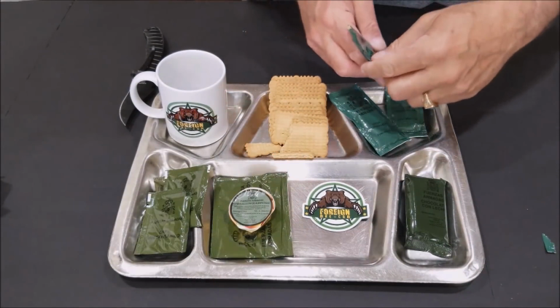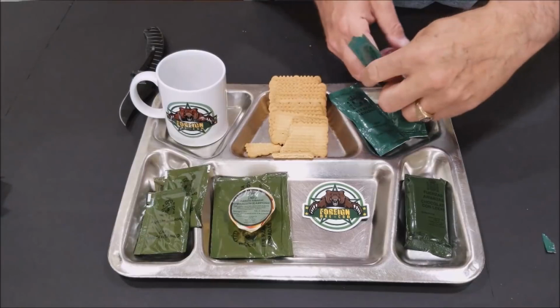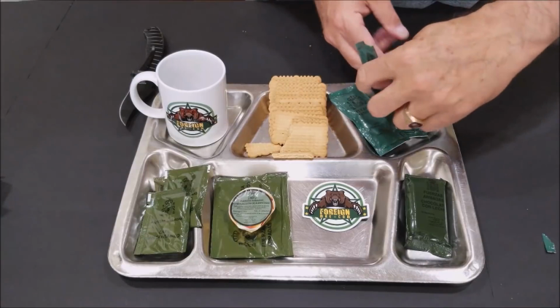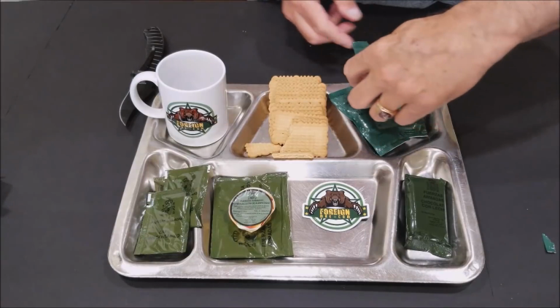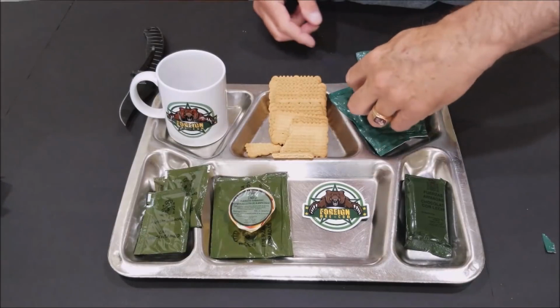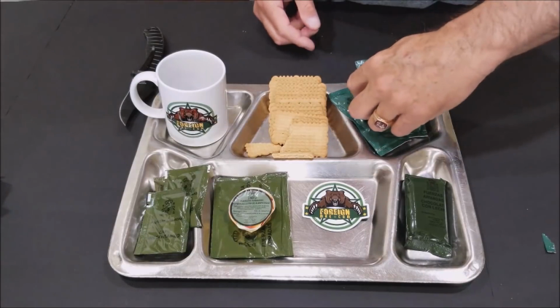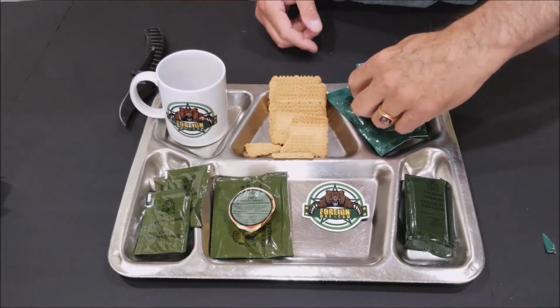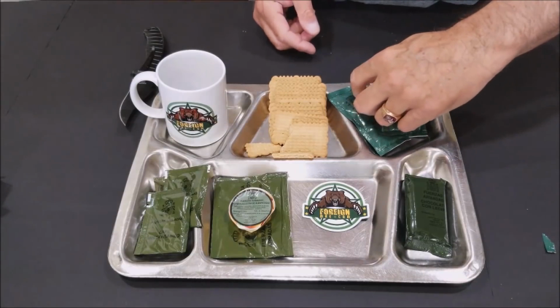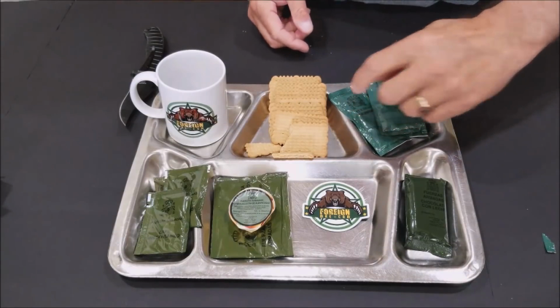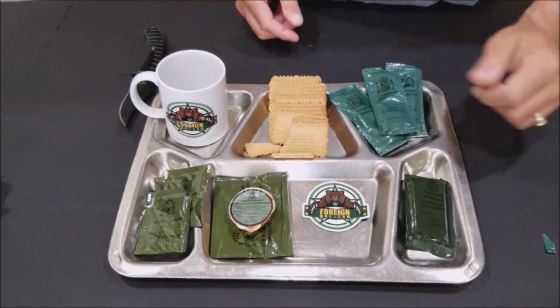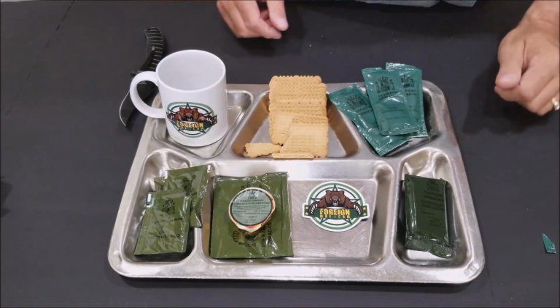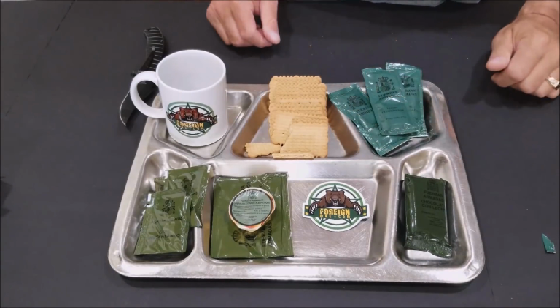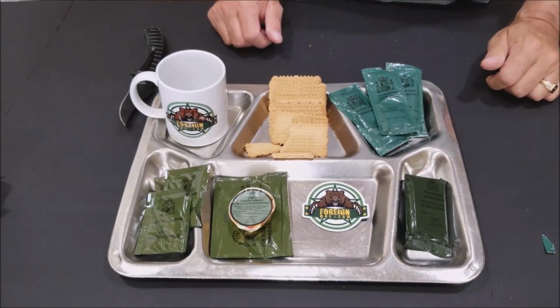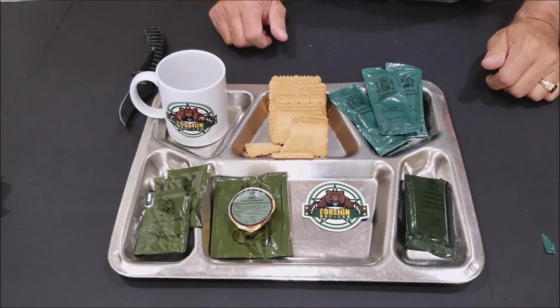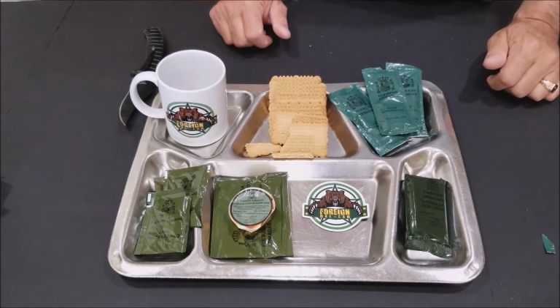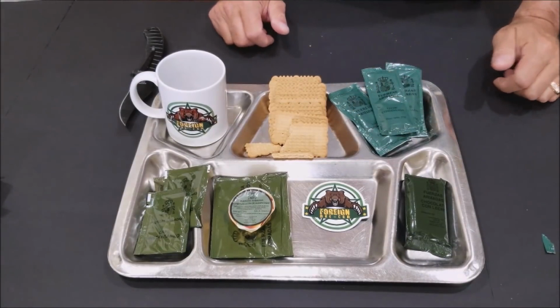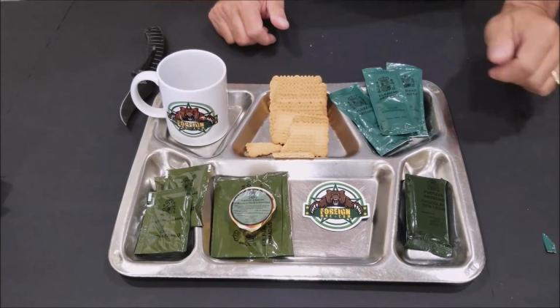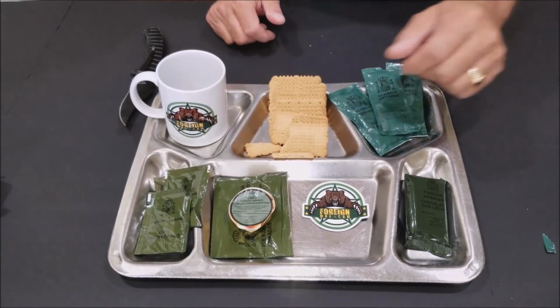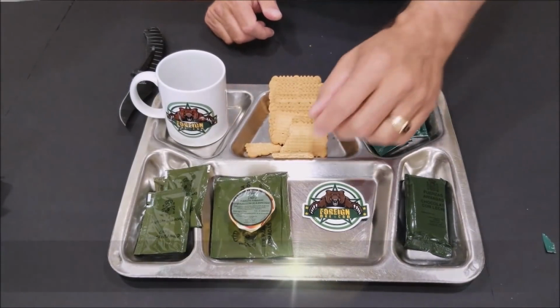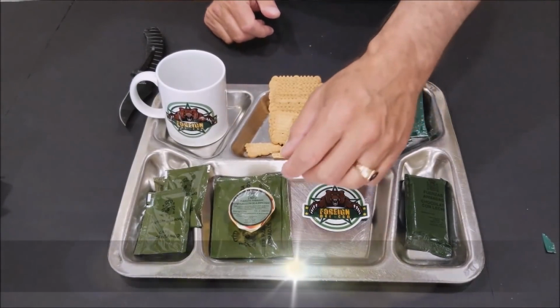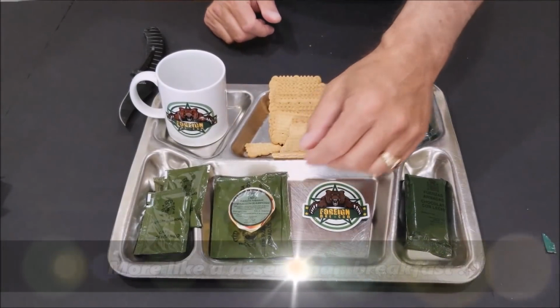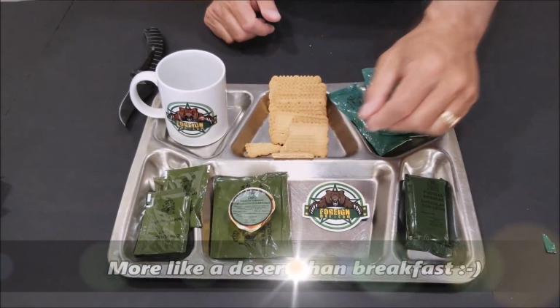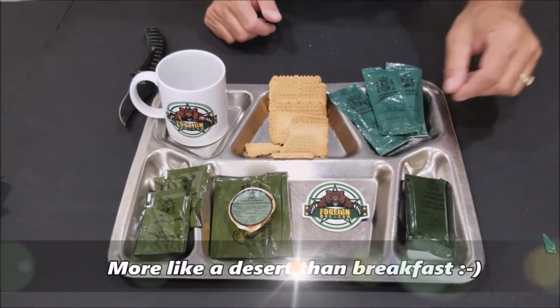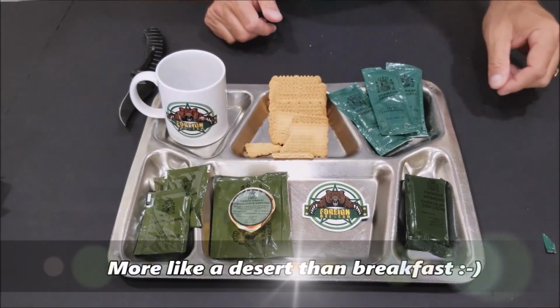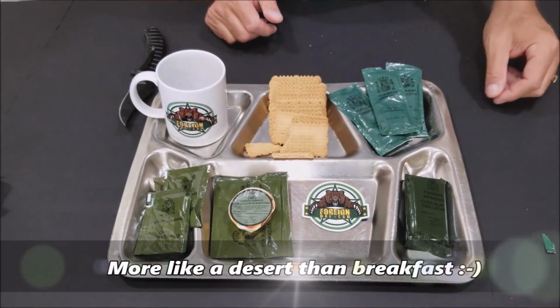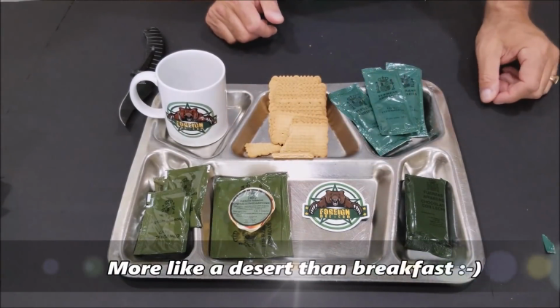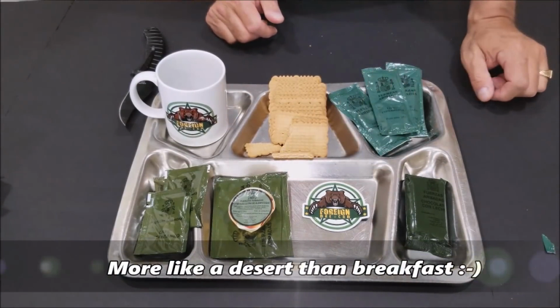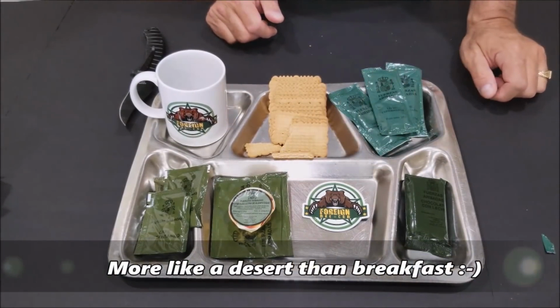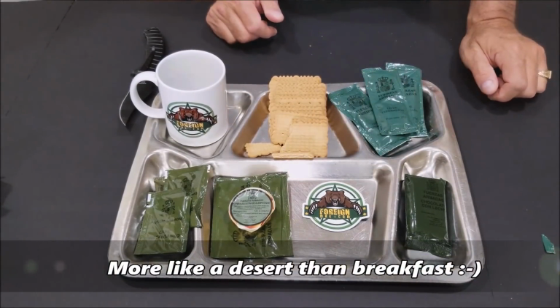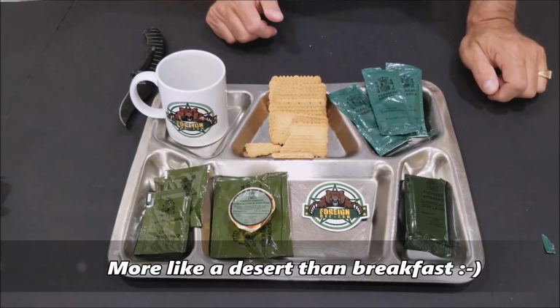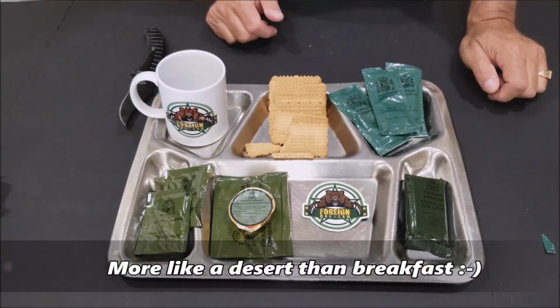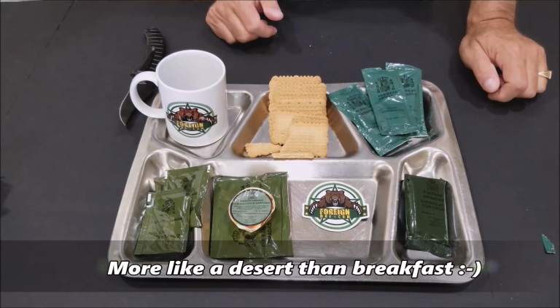It makes those biscuits a lot sweeter, but not overly sweet.